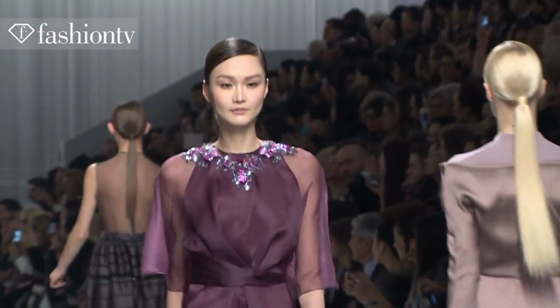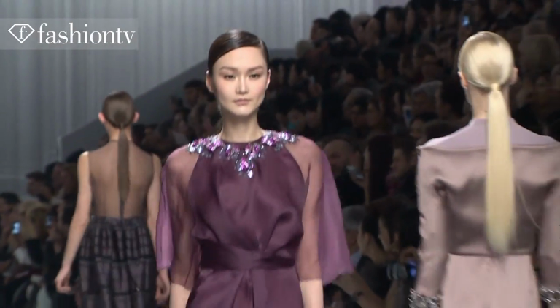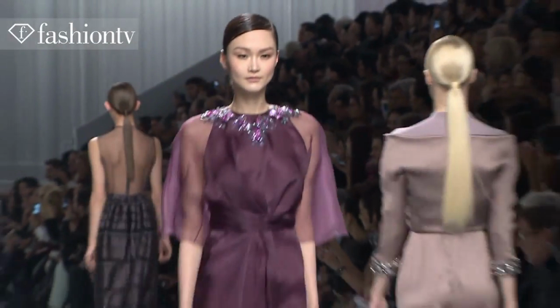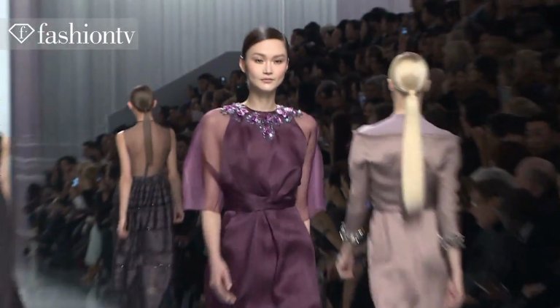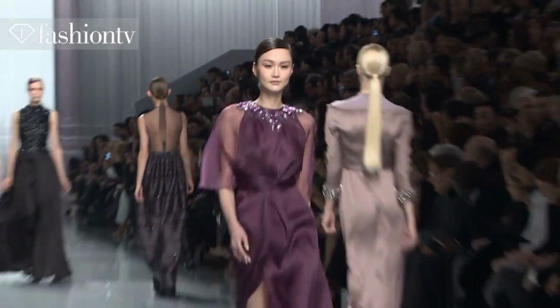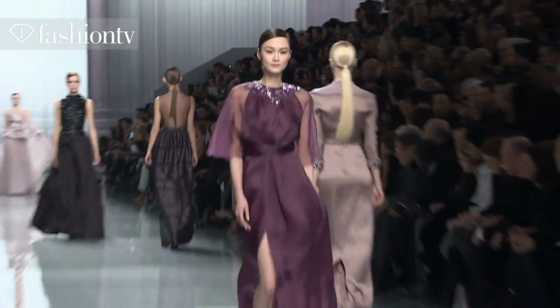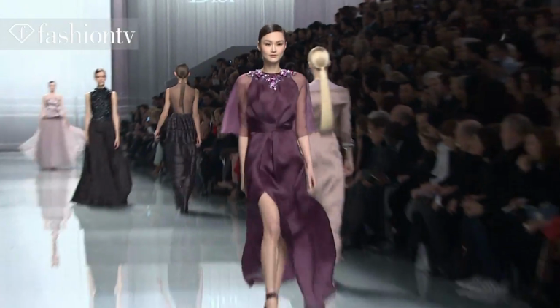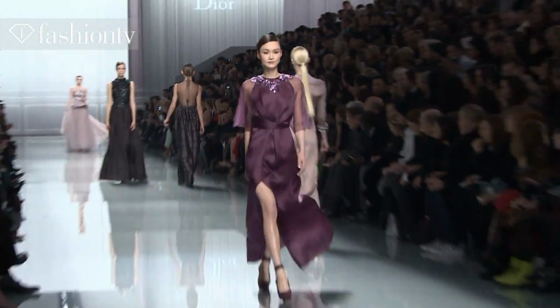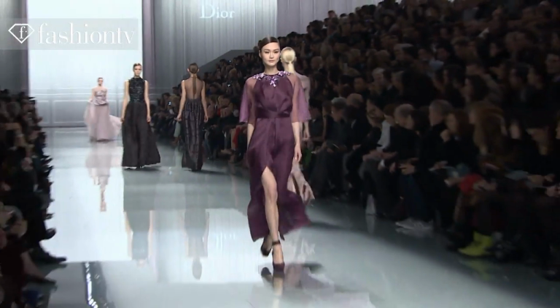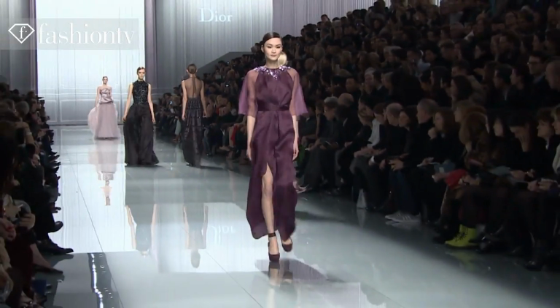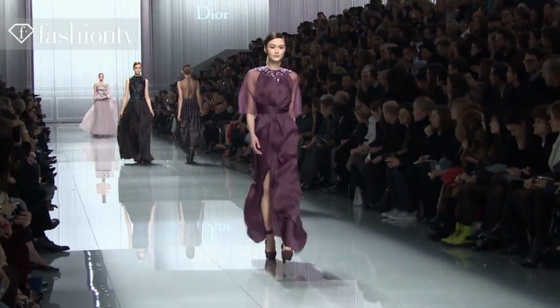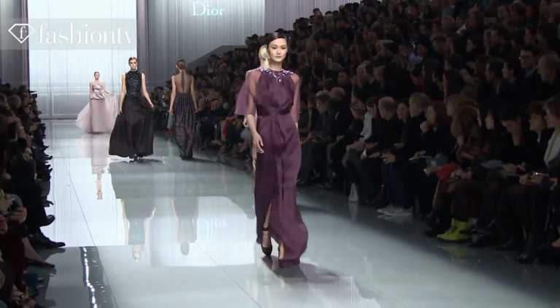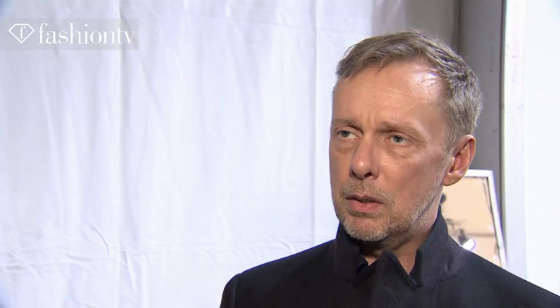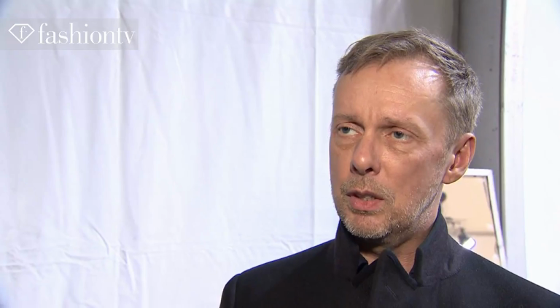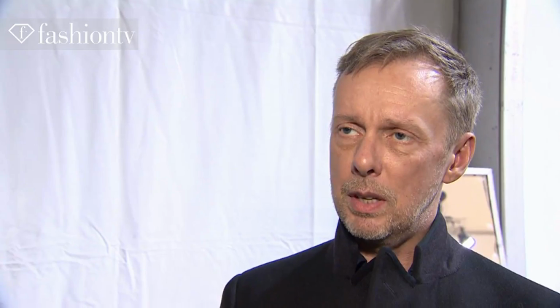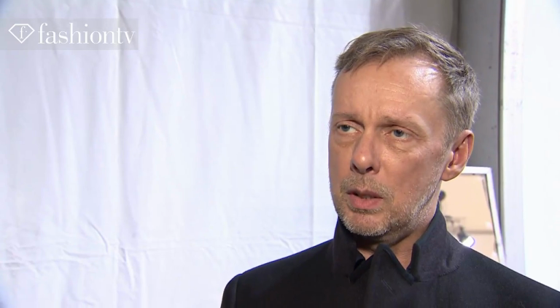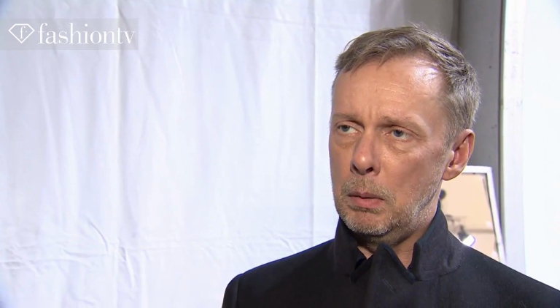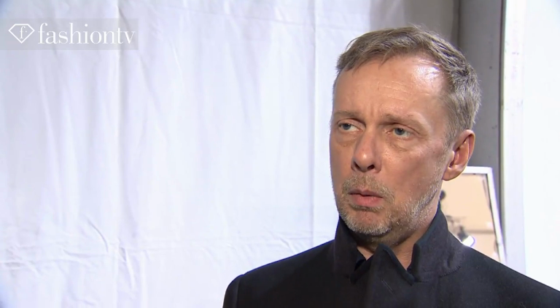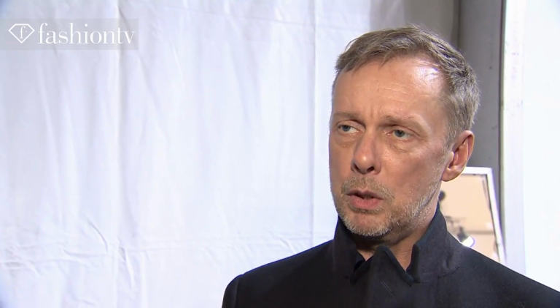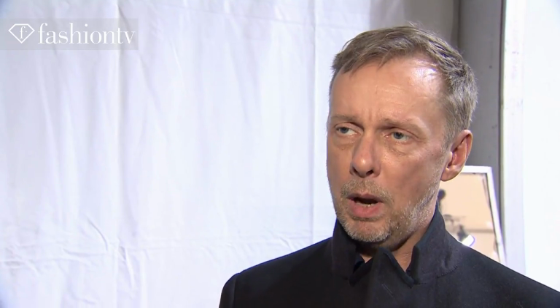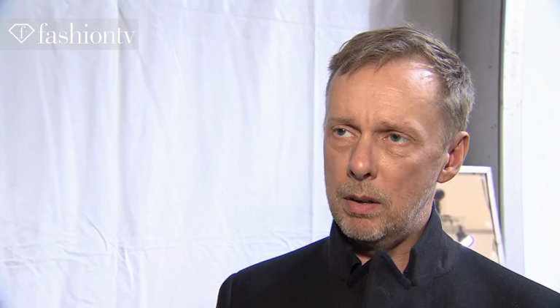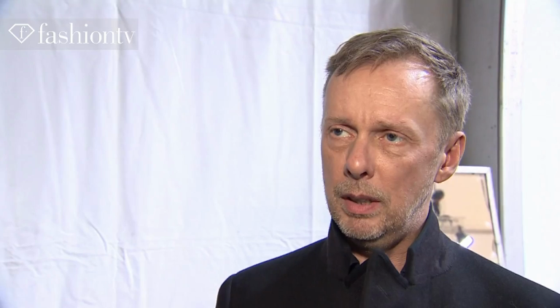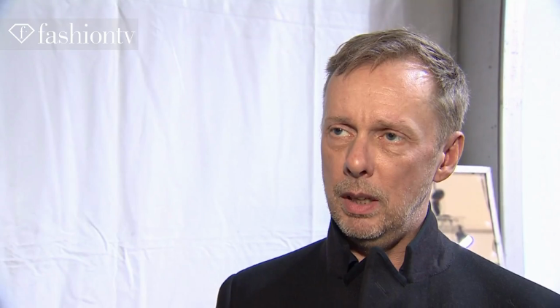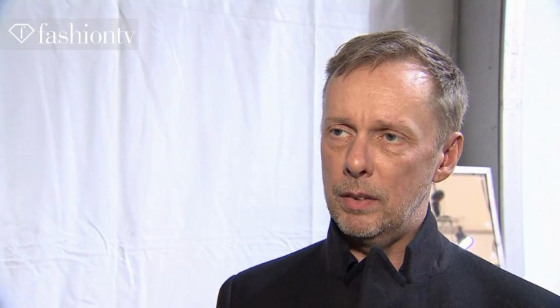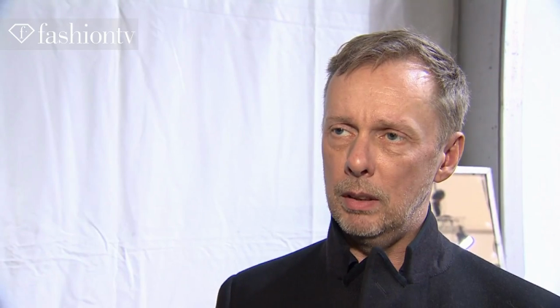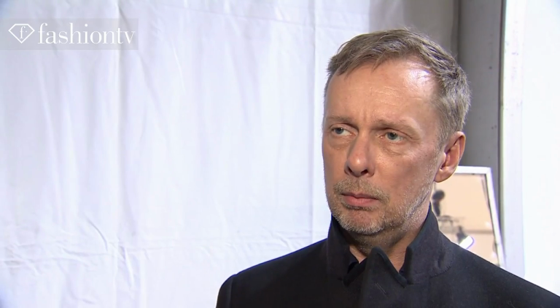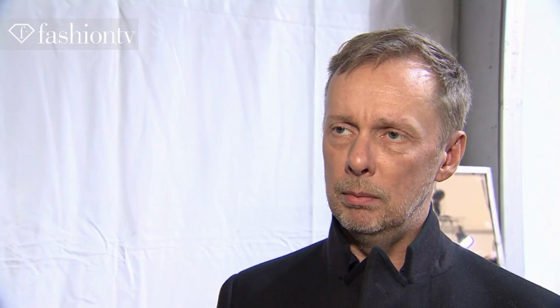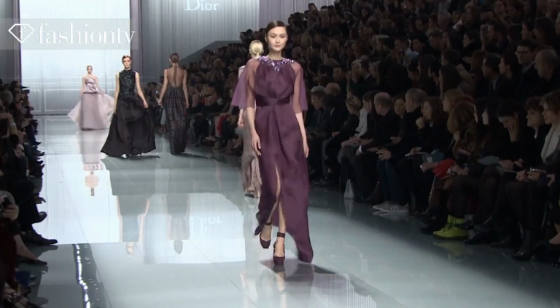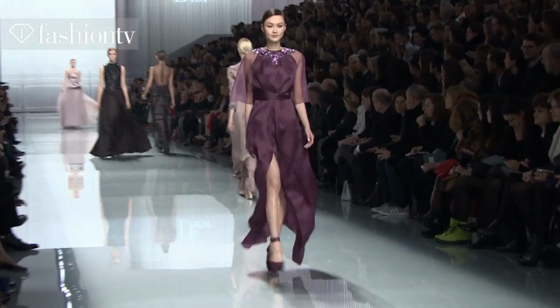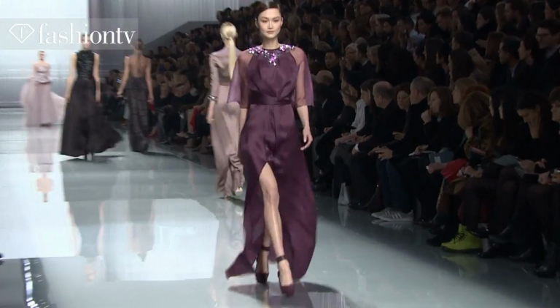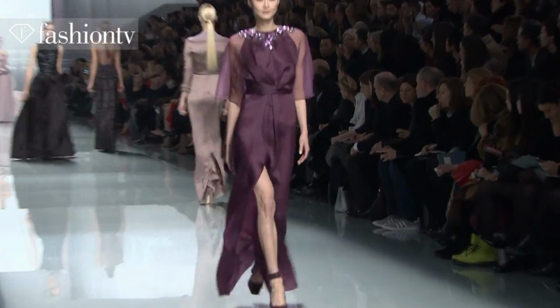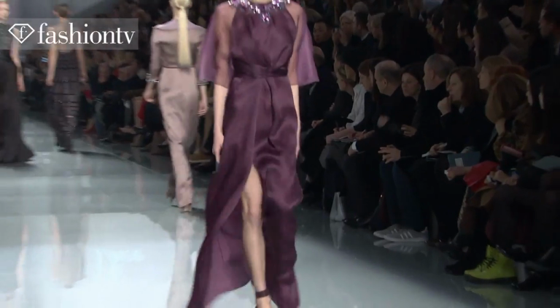Pure, strong colour. Those are the dresses women want to wear in the evening. Keep it simple.